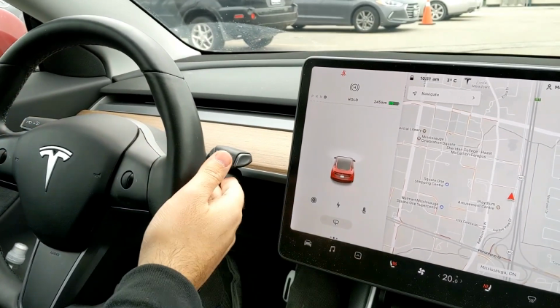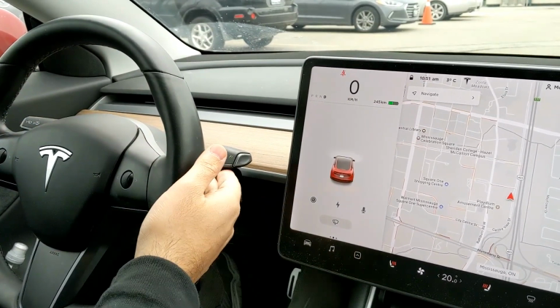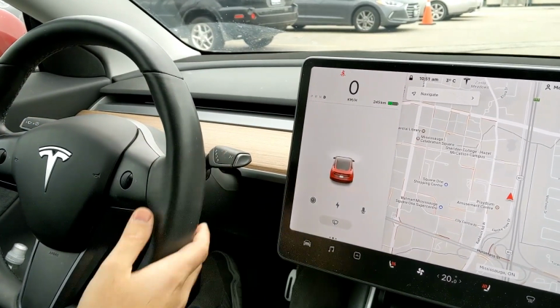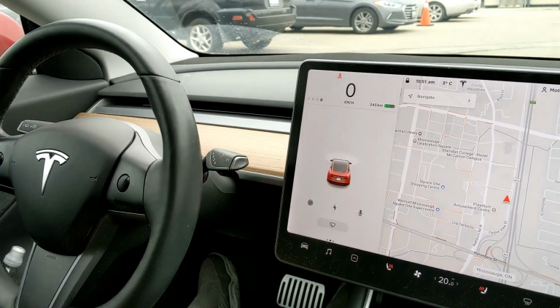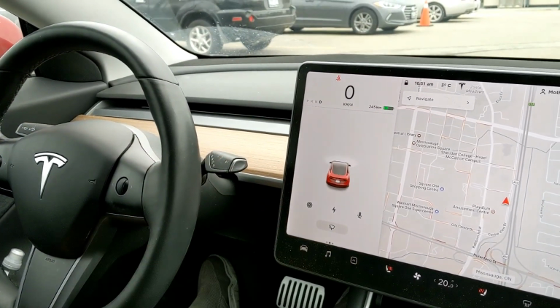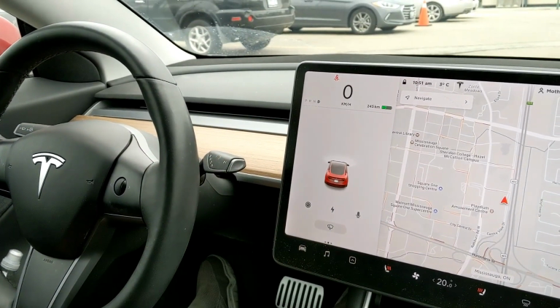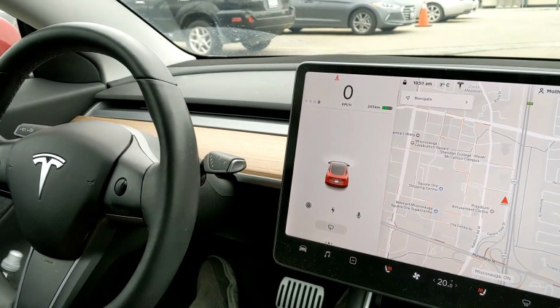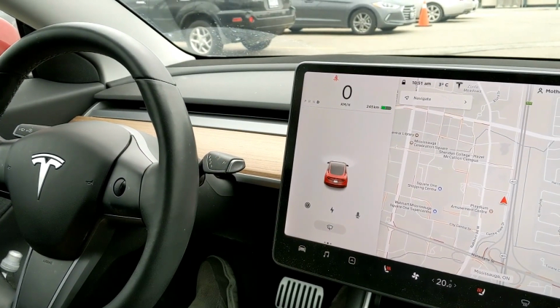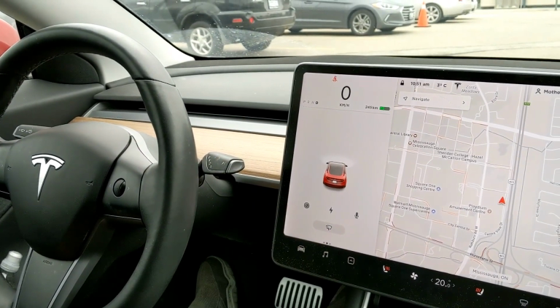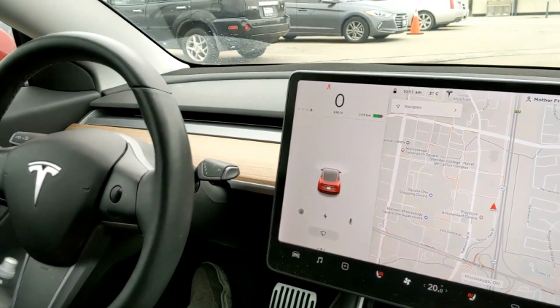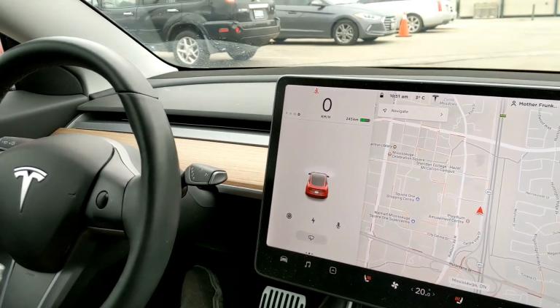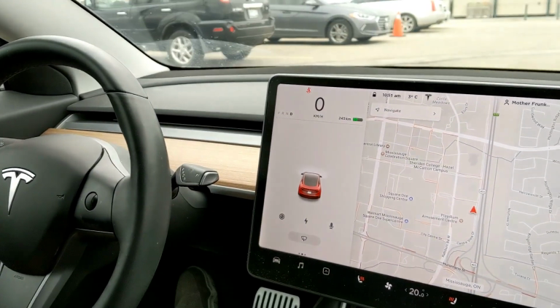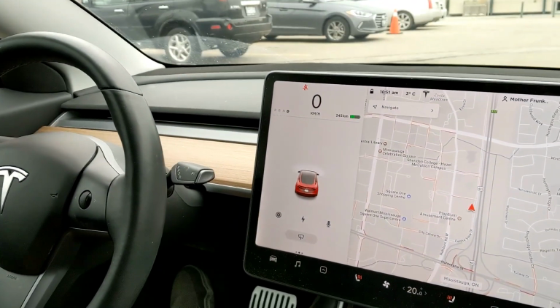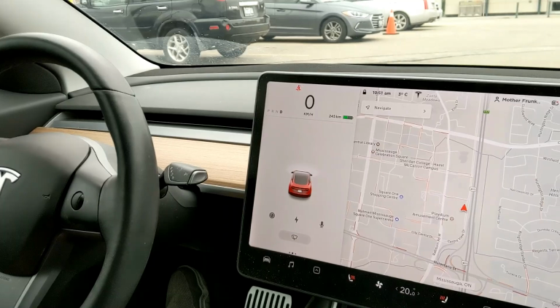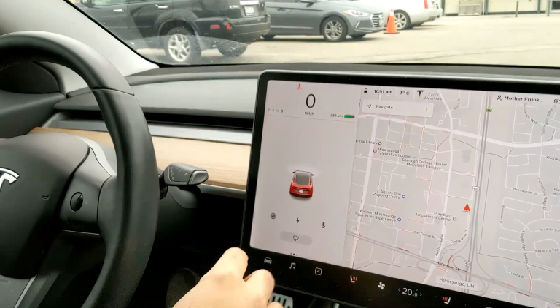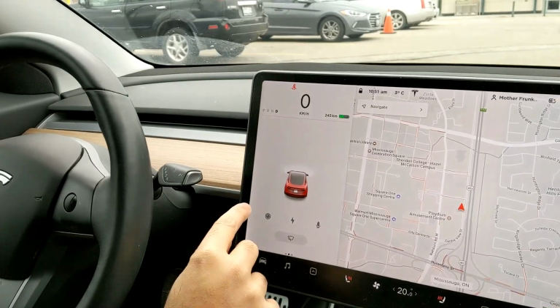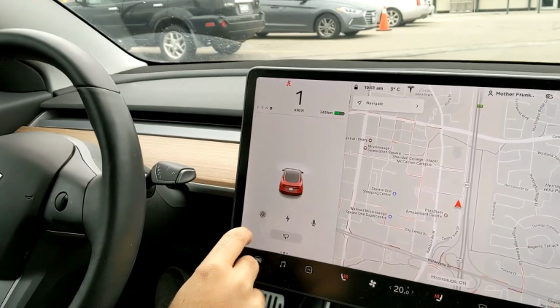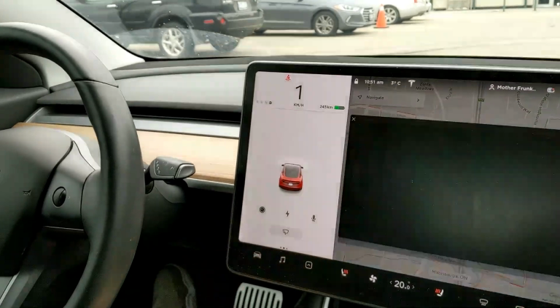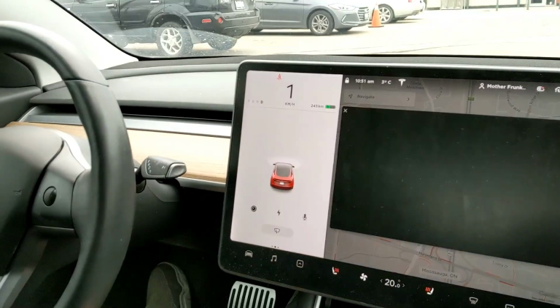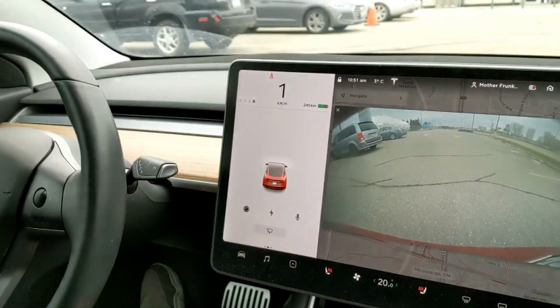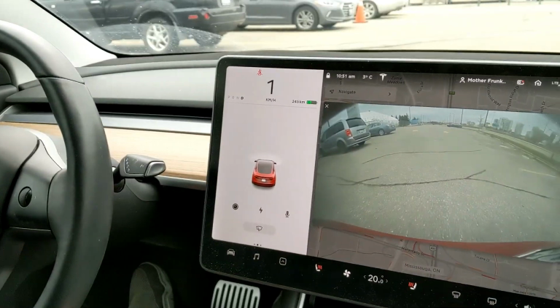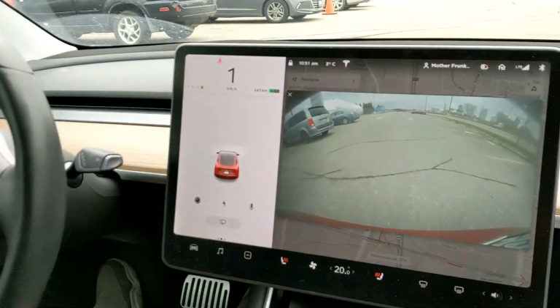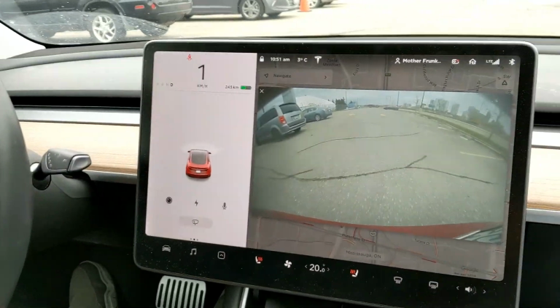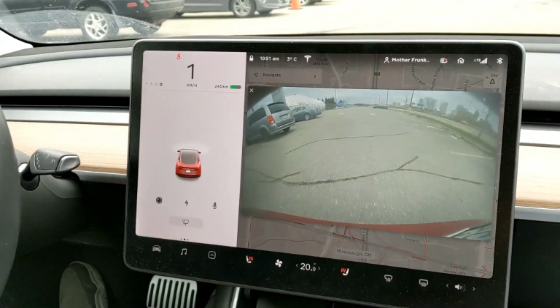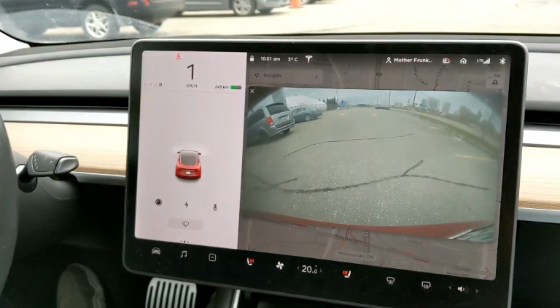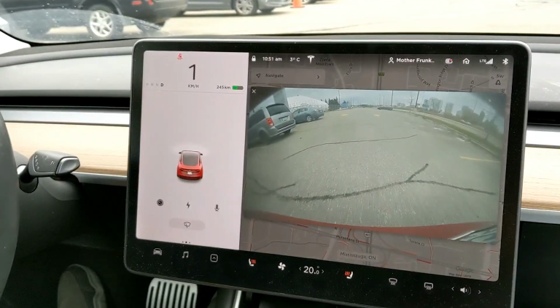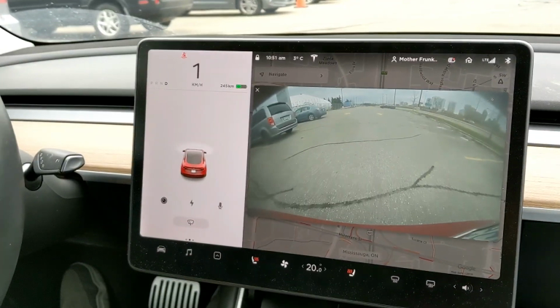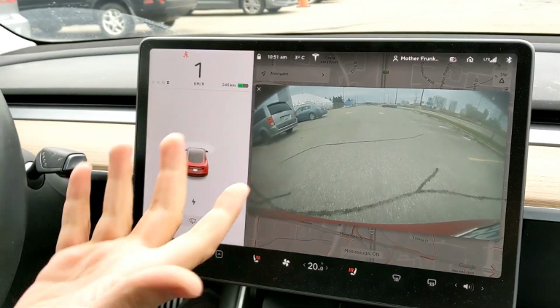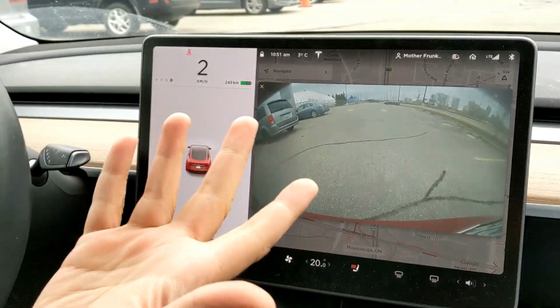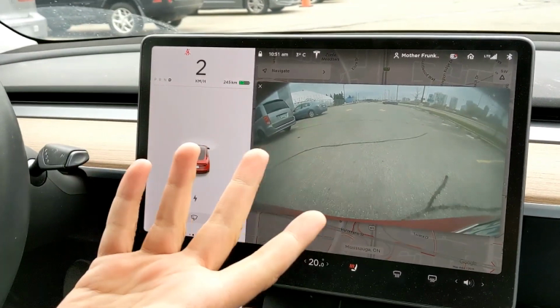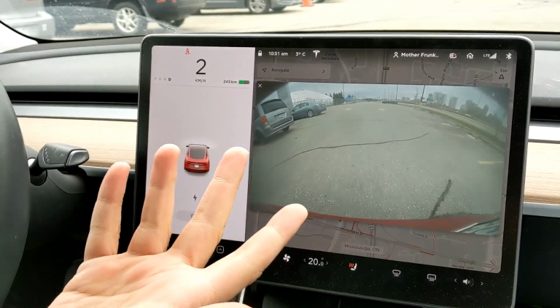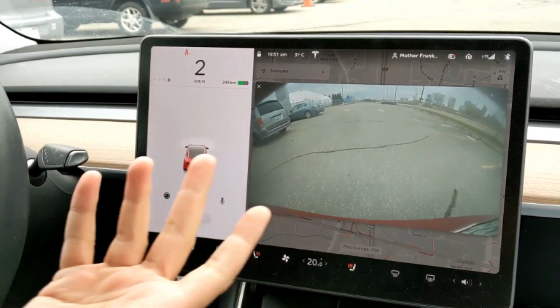There are no cars behind me — see? You can see we're getting closer to Mark's car, and I'm not doing anything.